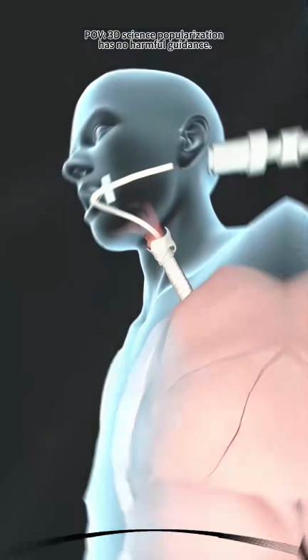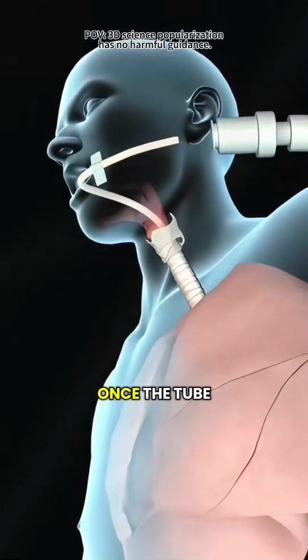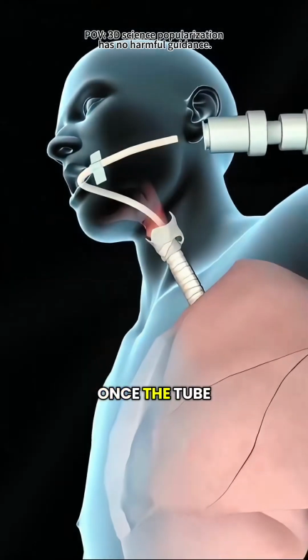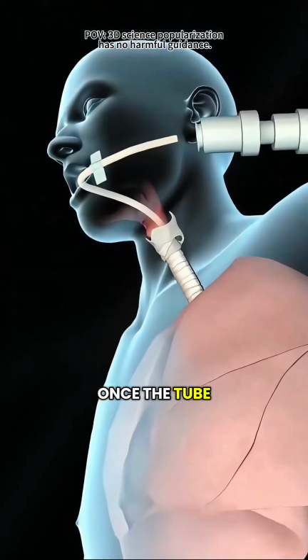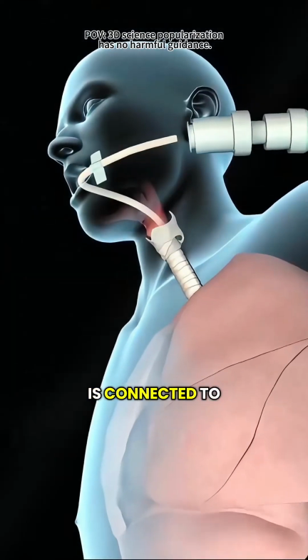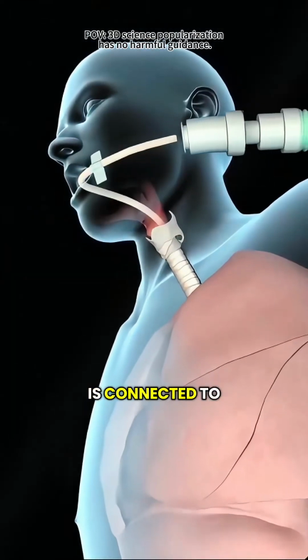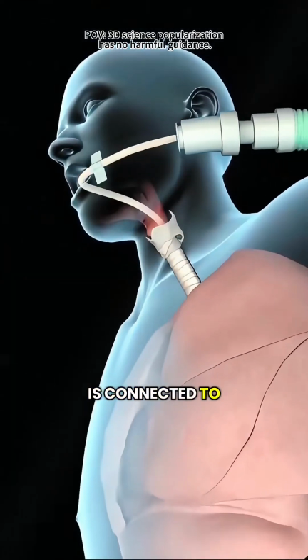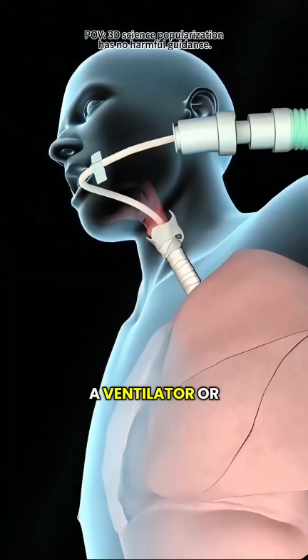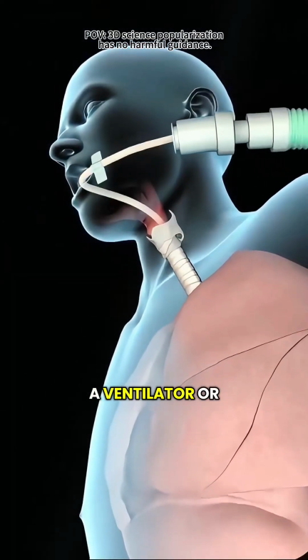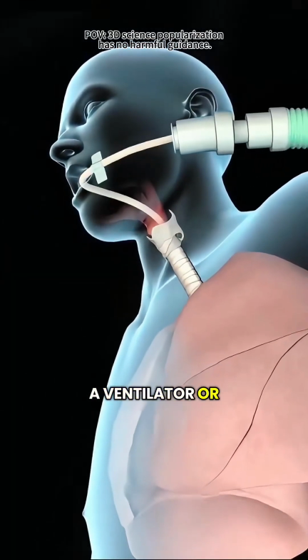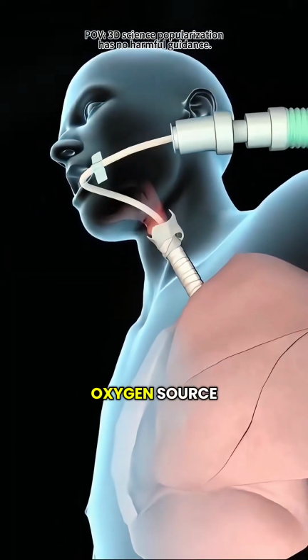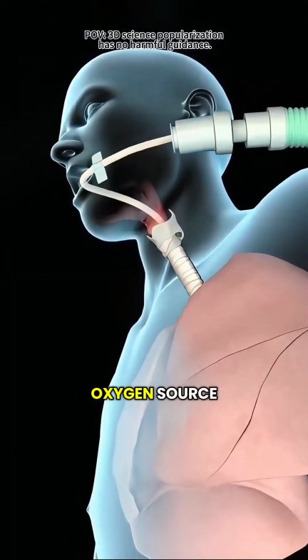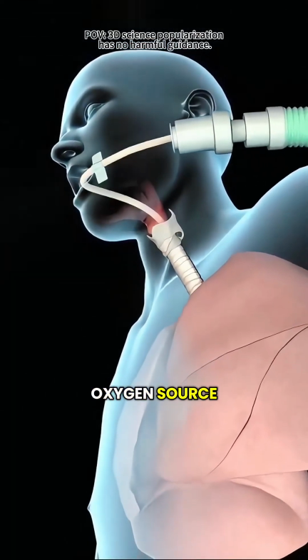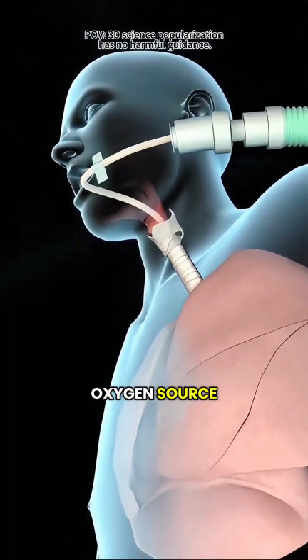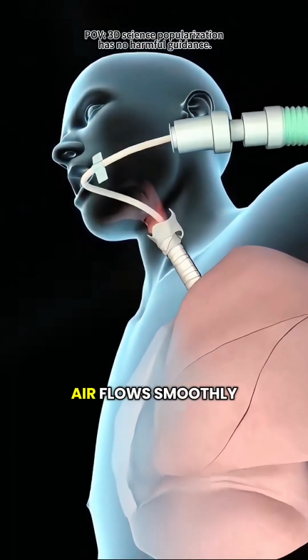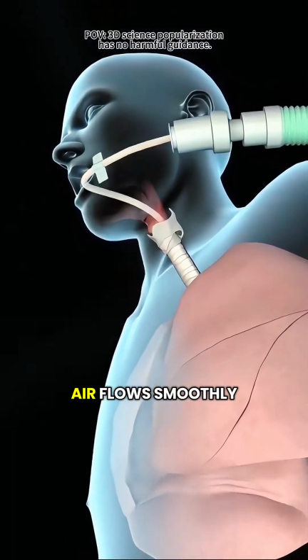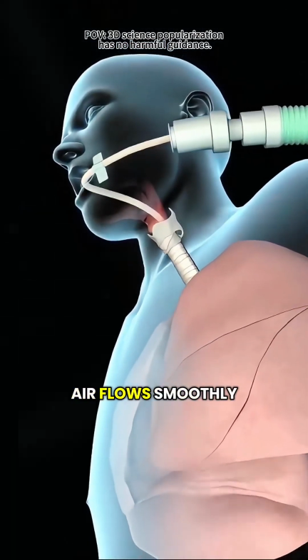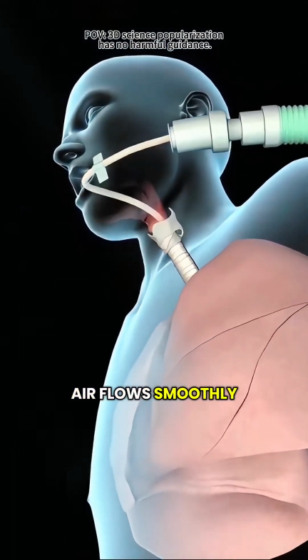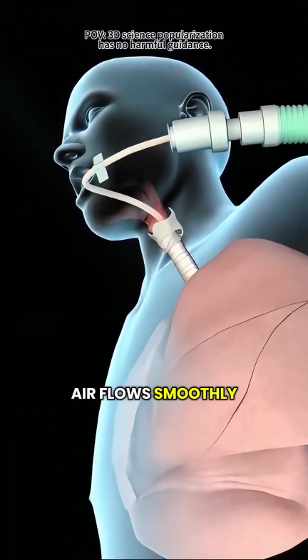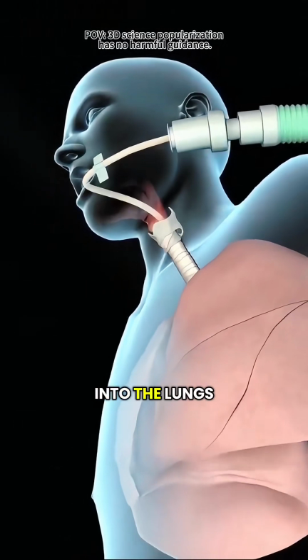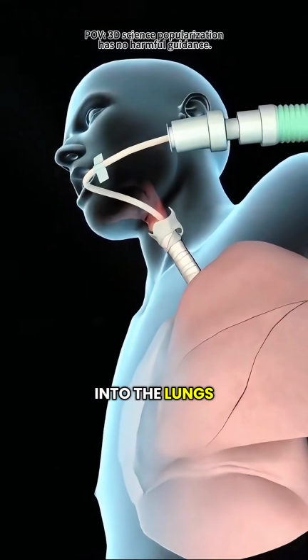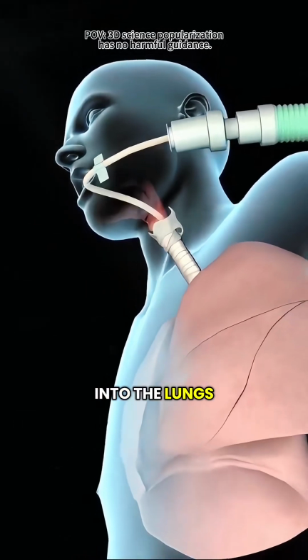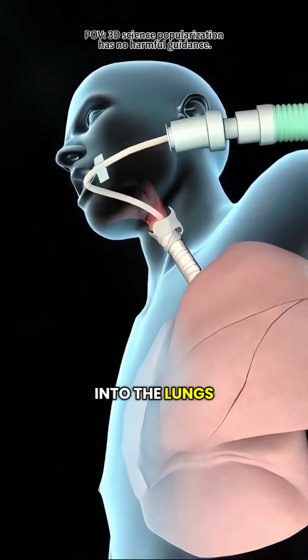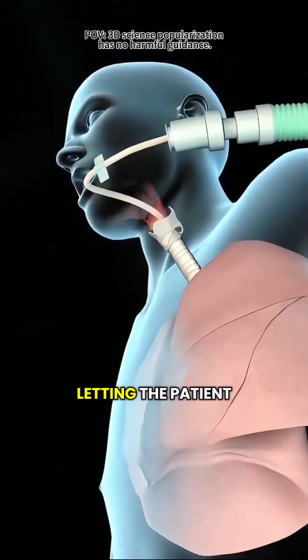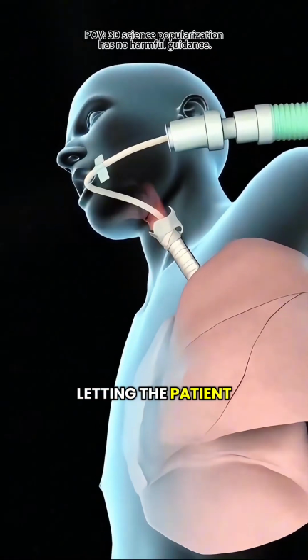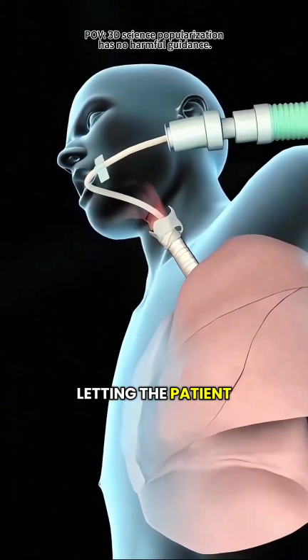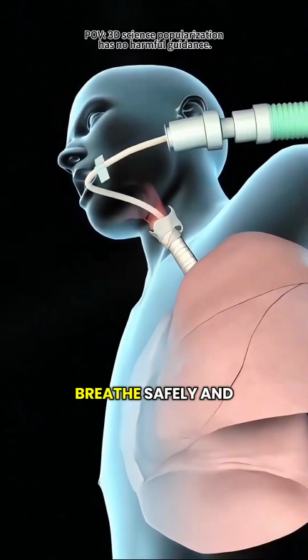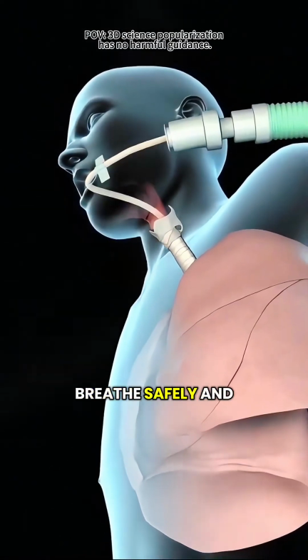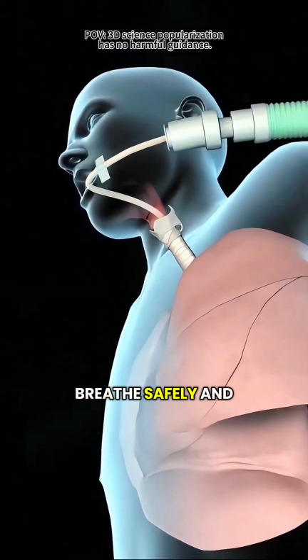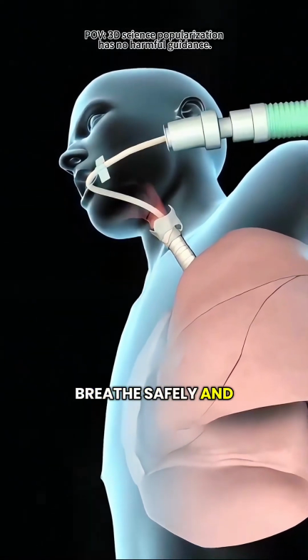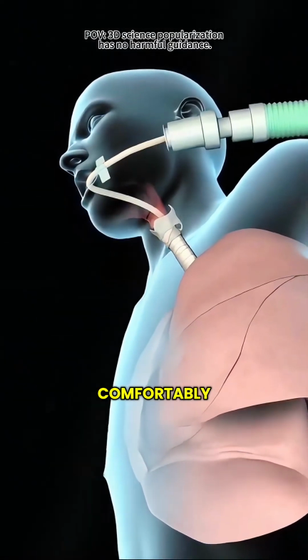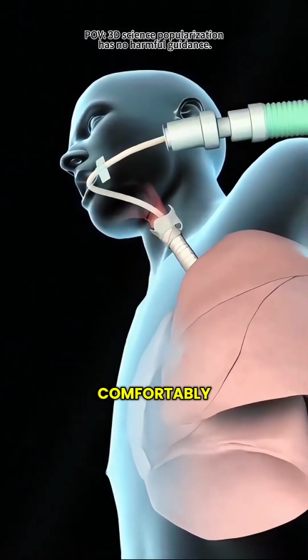Once the tube is connected to a ventilator or oxygen source, air flows smoothly into the lungs, letting the patient breathe safely and comfortably.